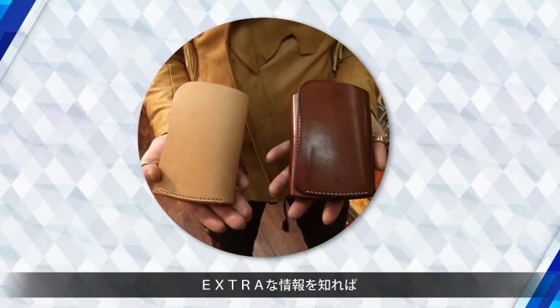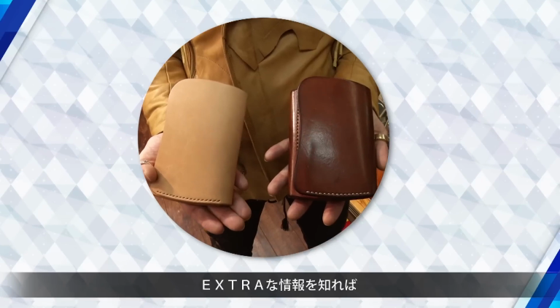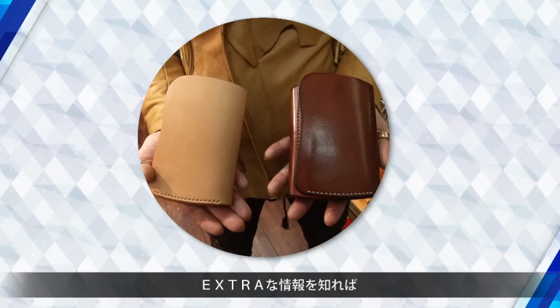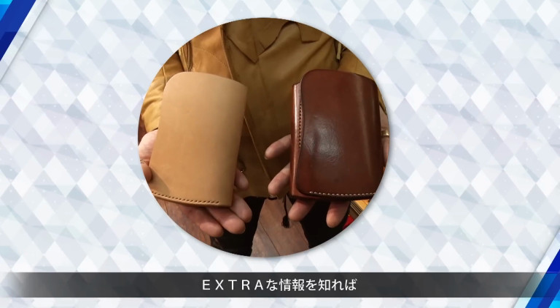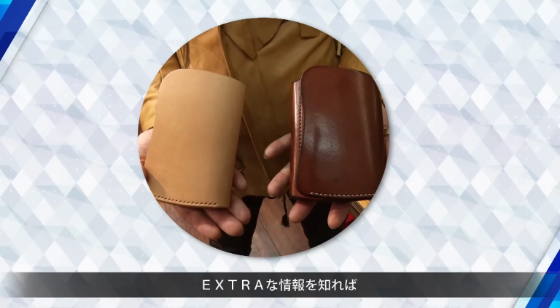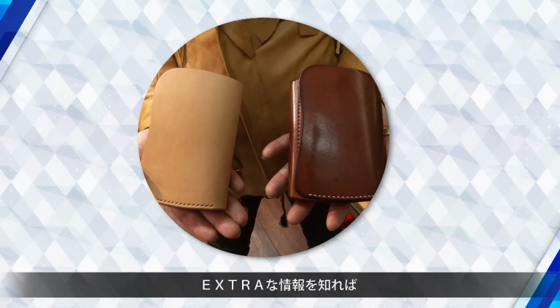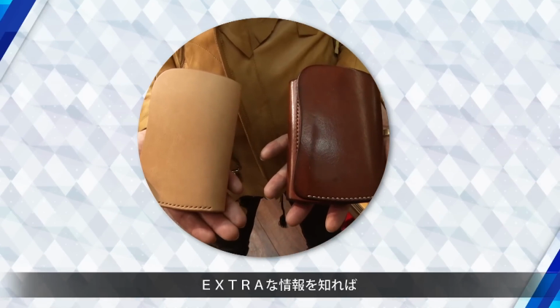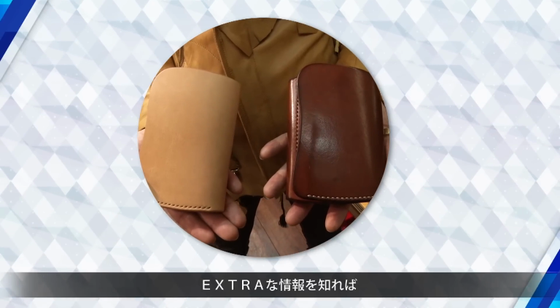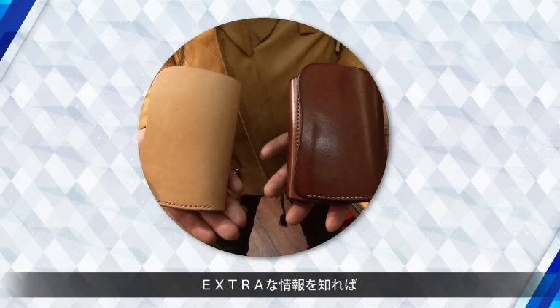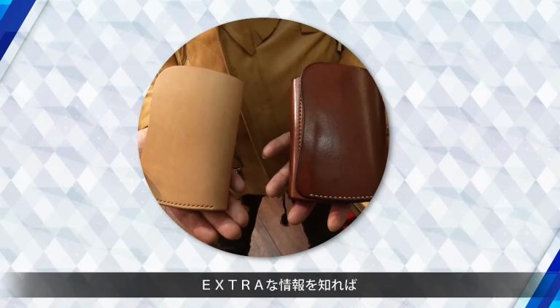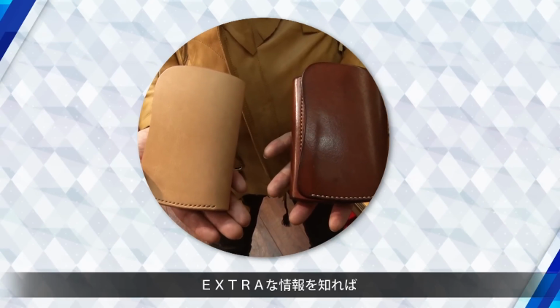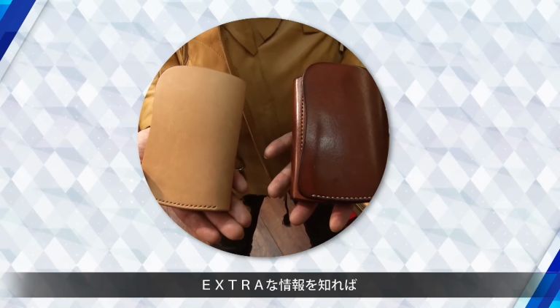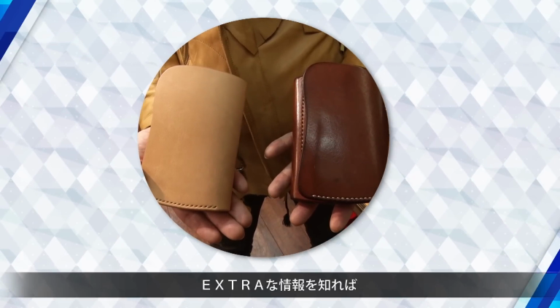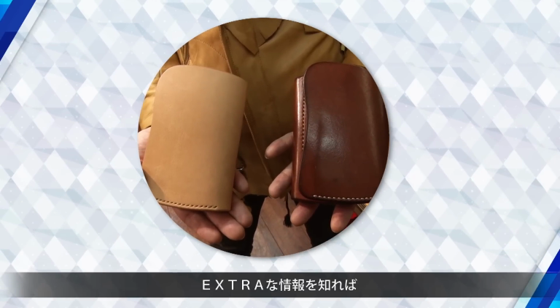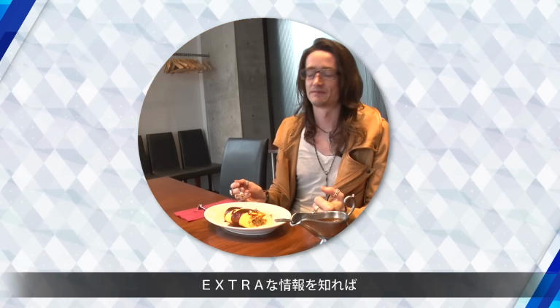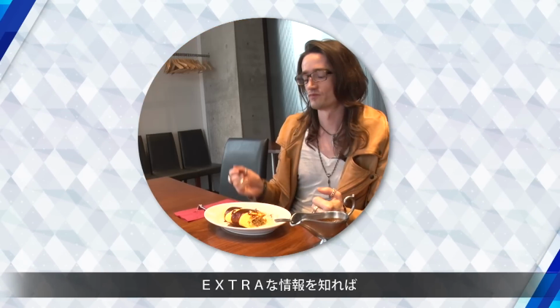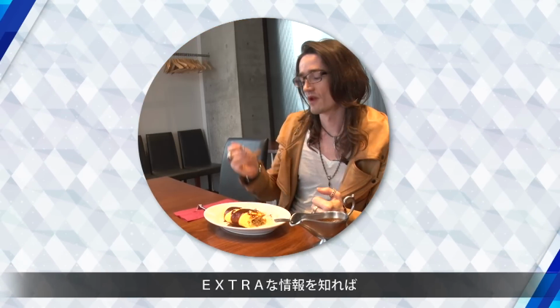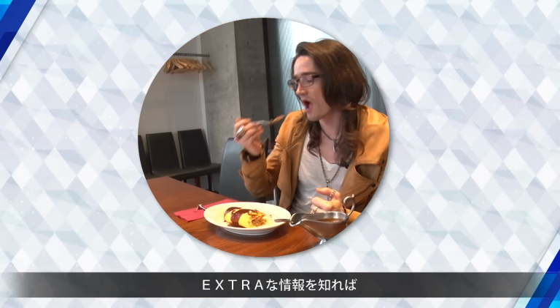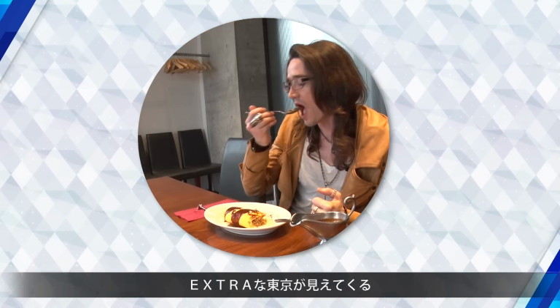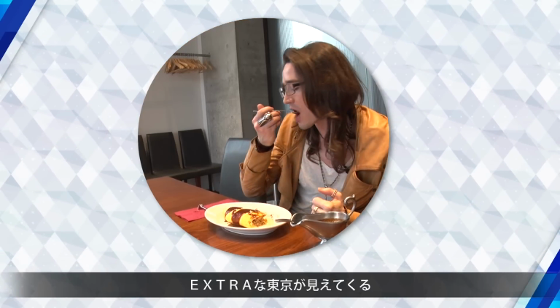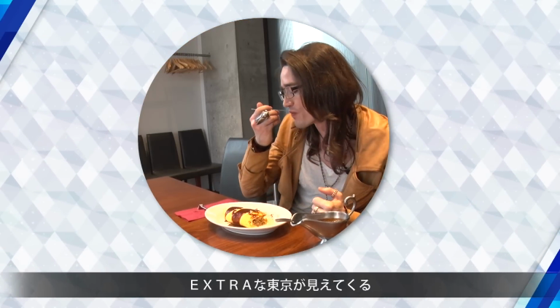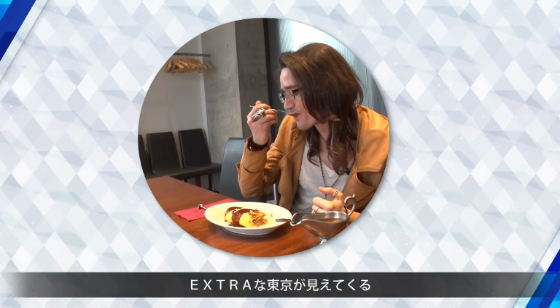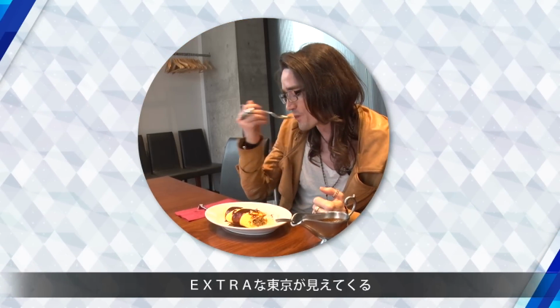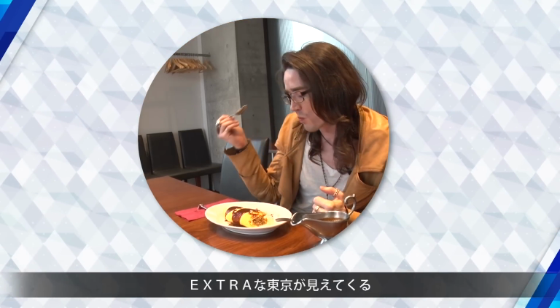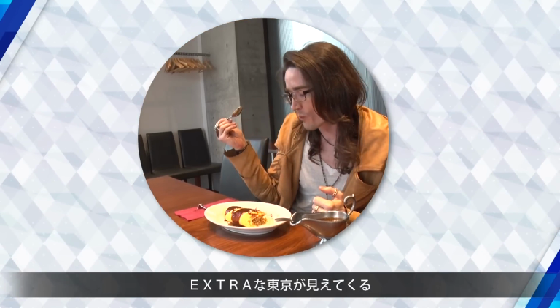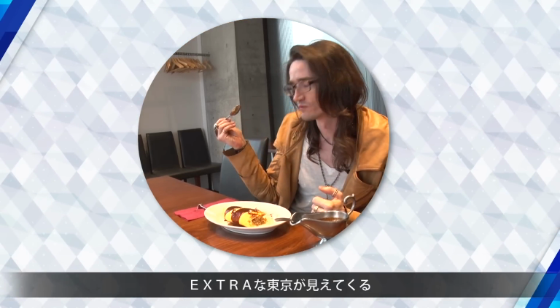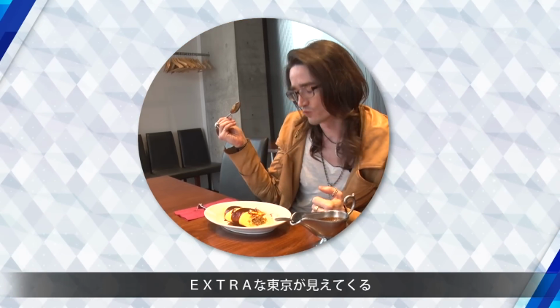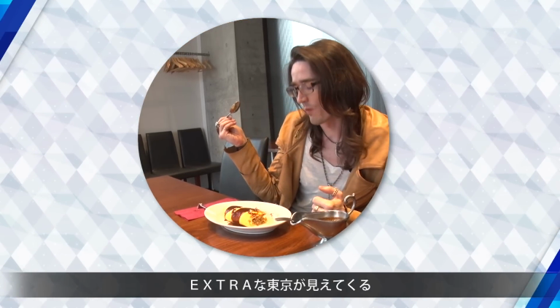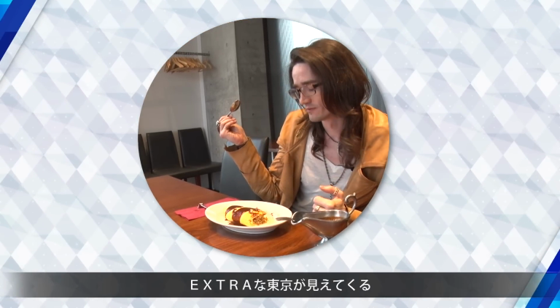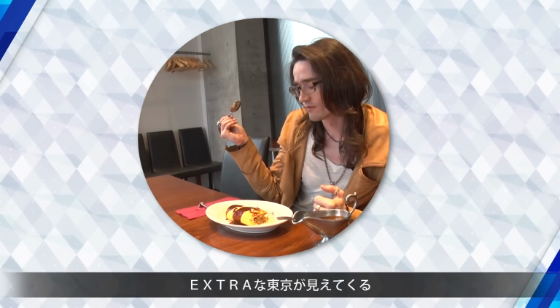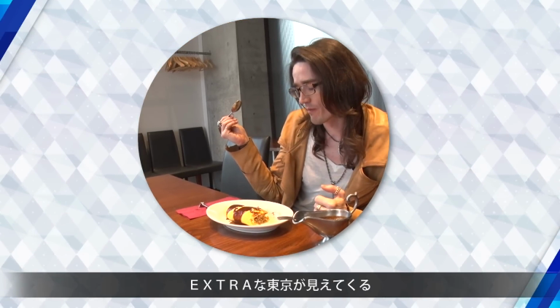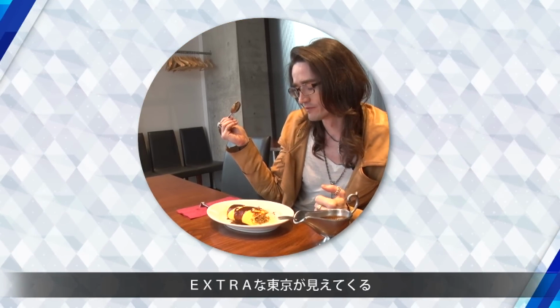Once you've got the extra information, you can find Extra Tokyo.